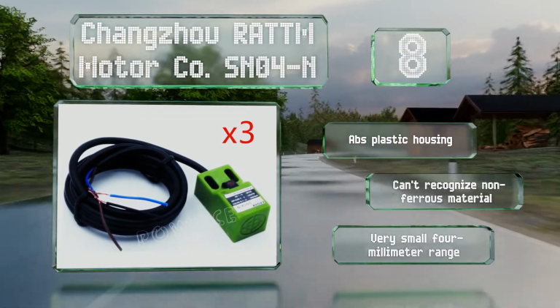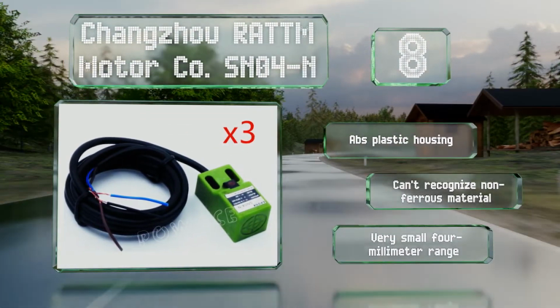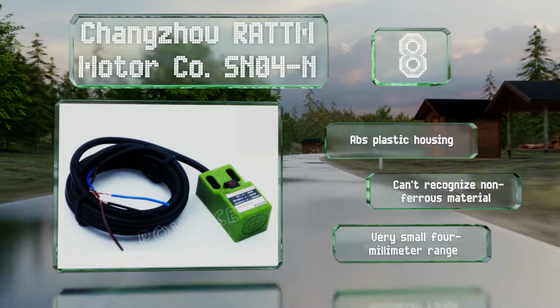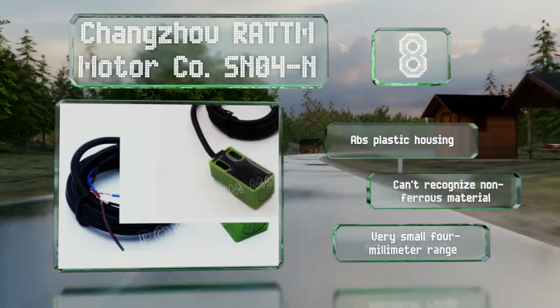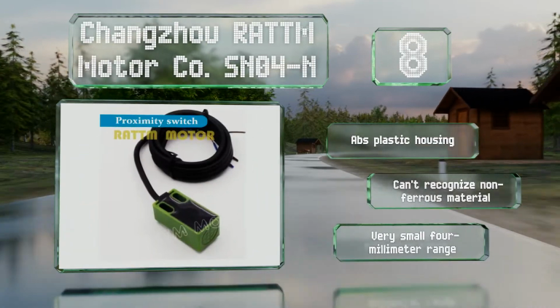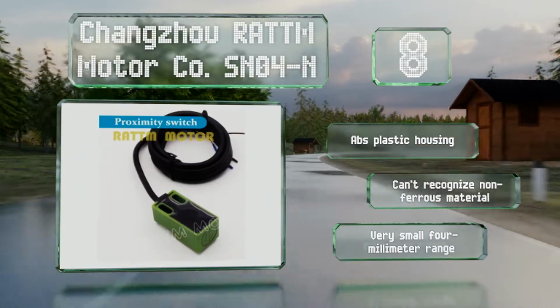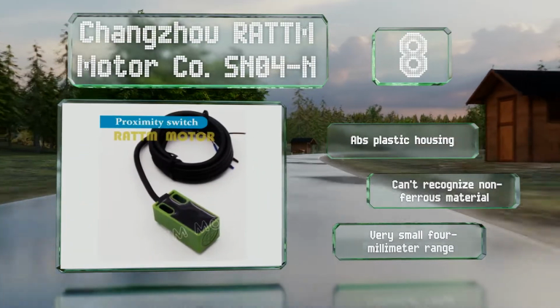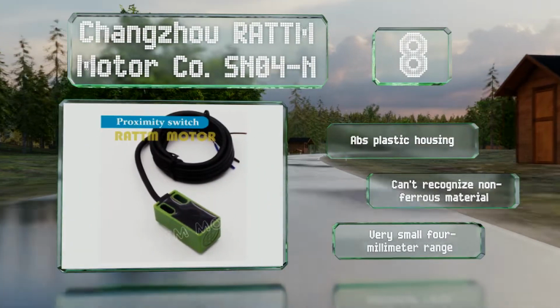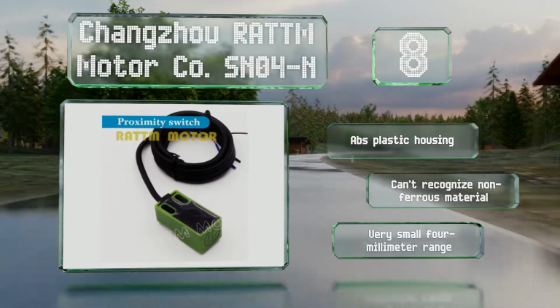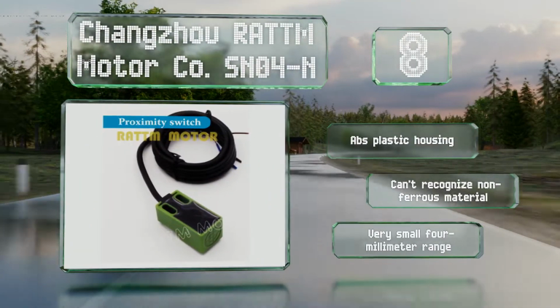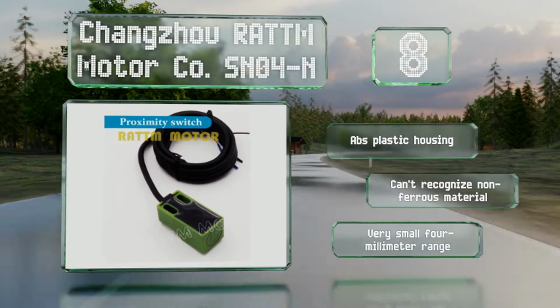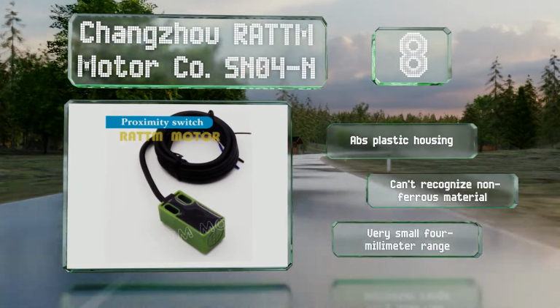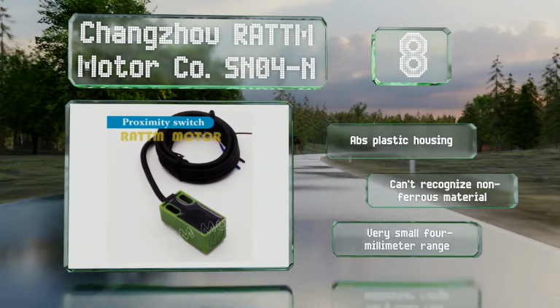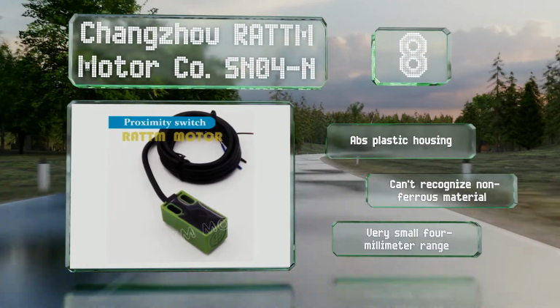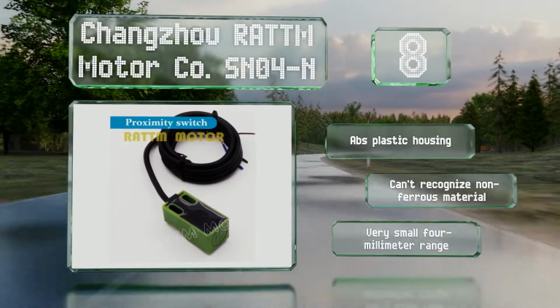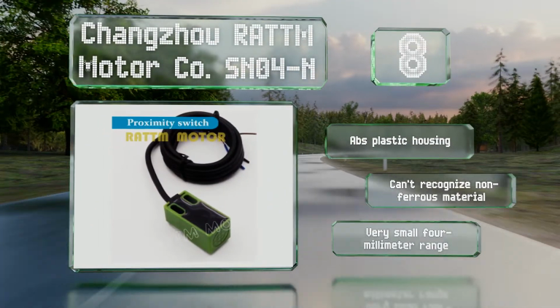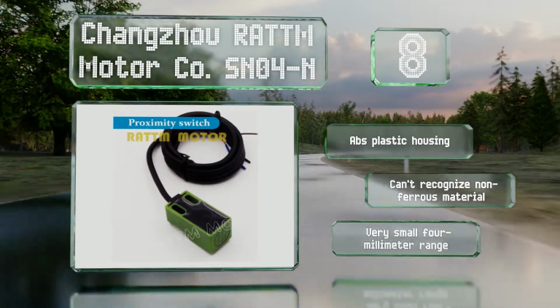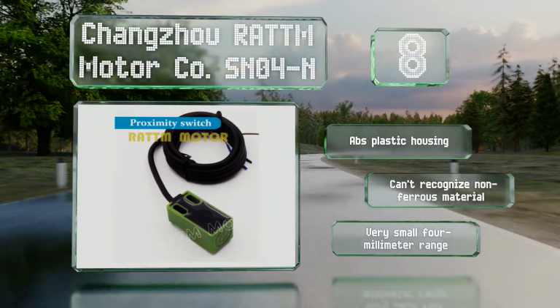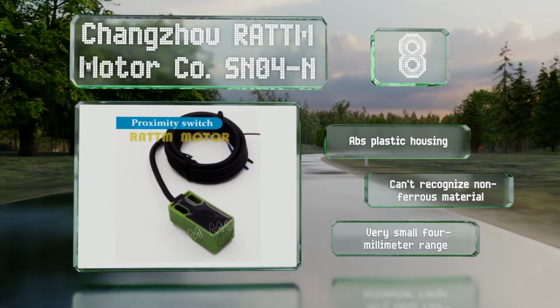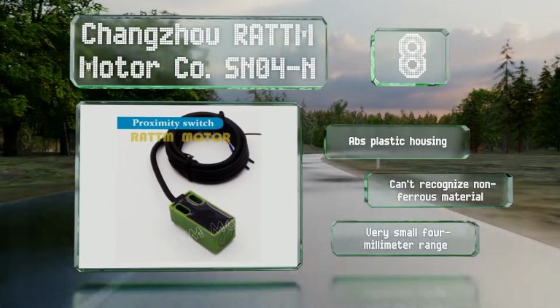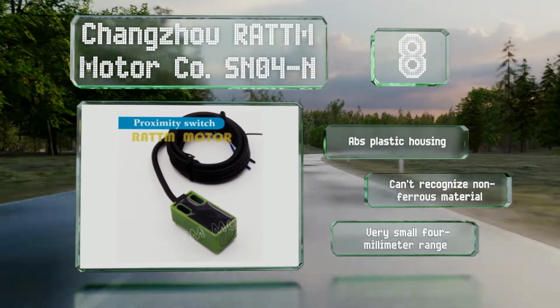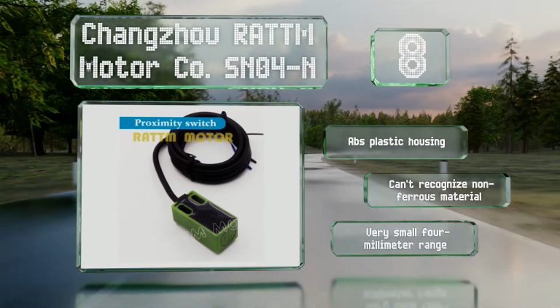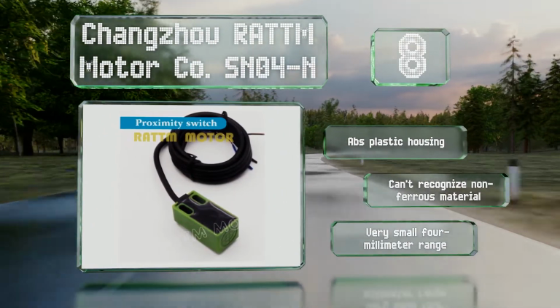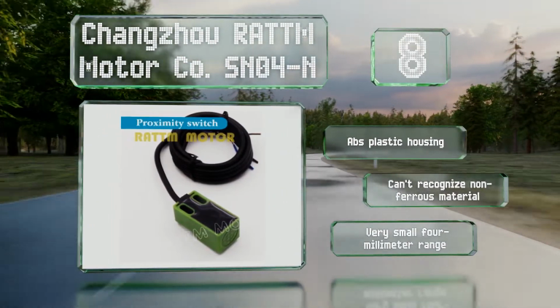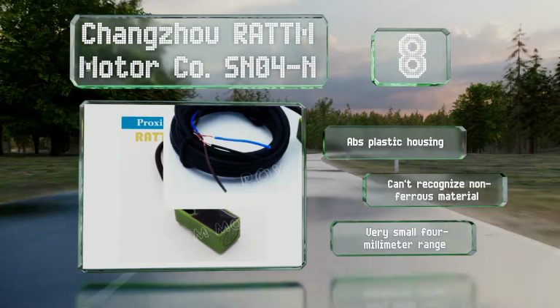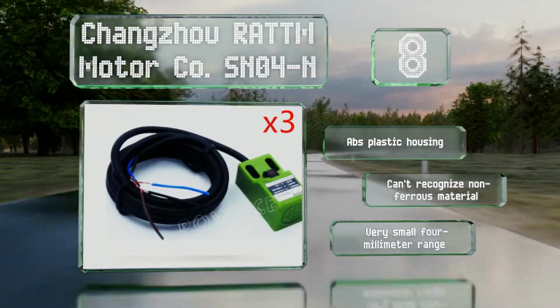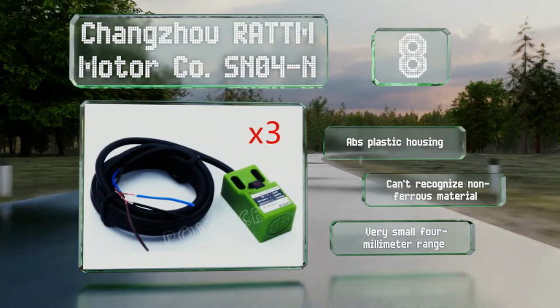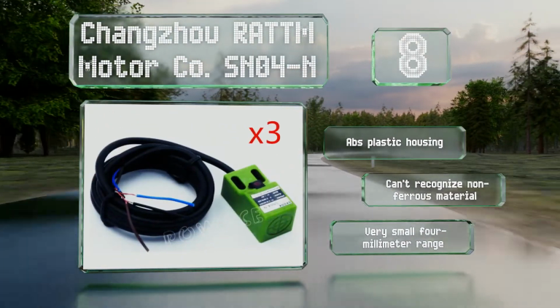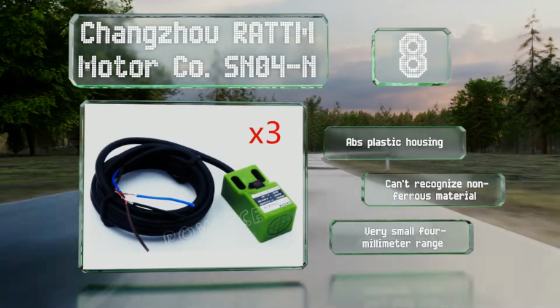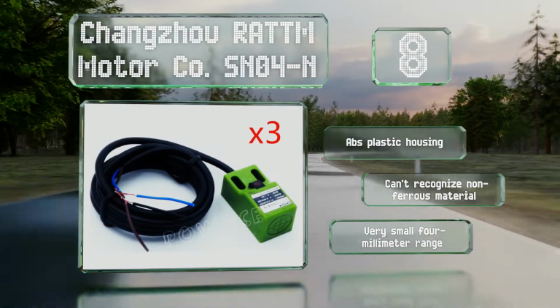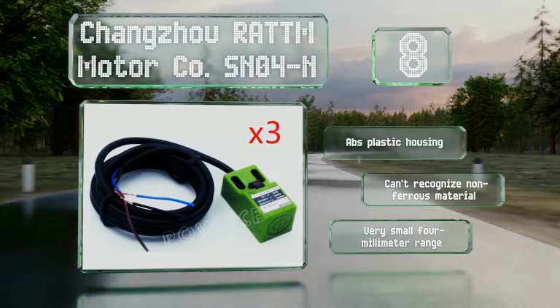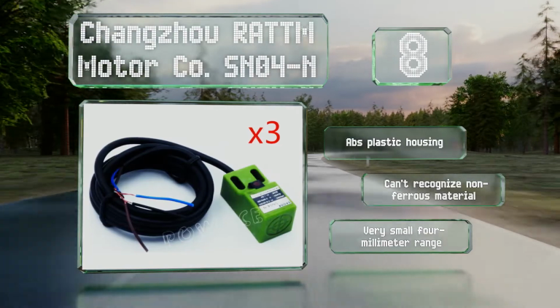However, note that it can't recognize non-ferrous materials, and it has a very small 4mm range.